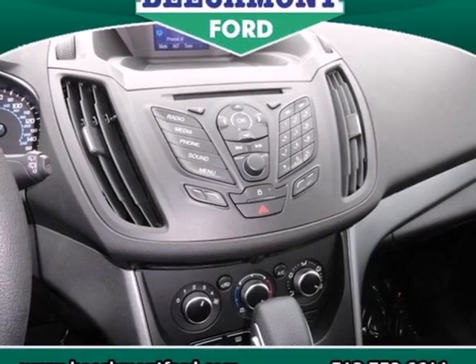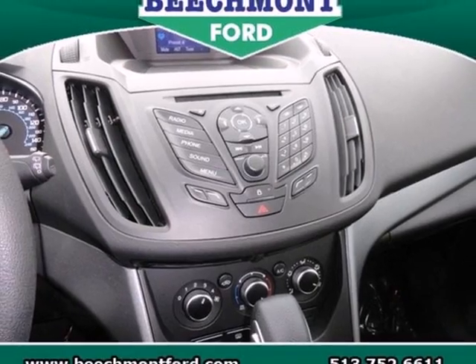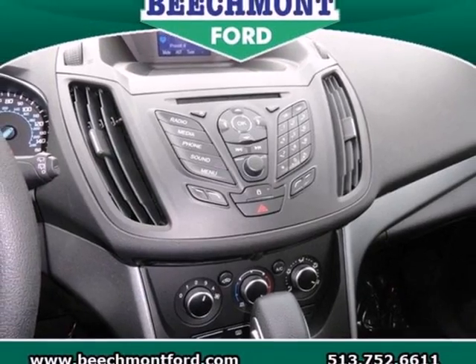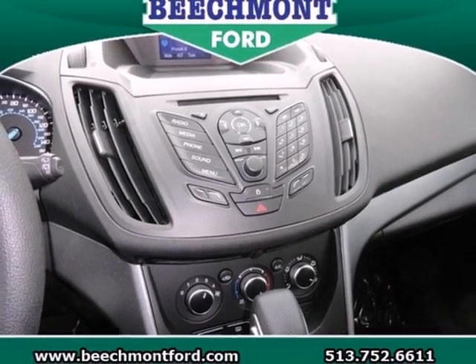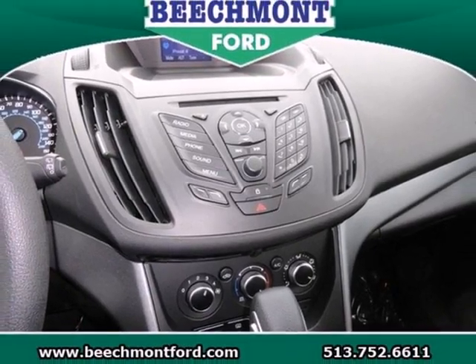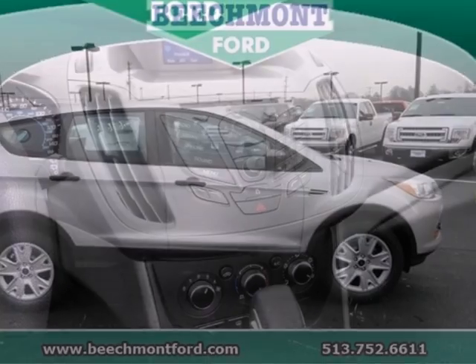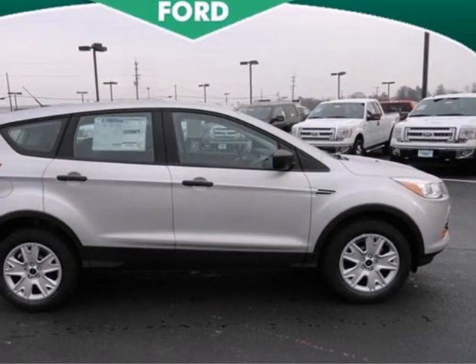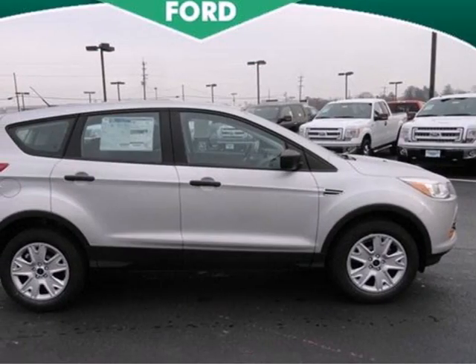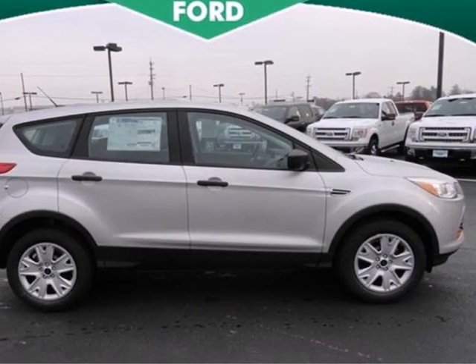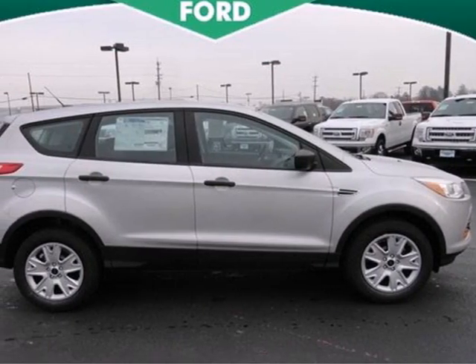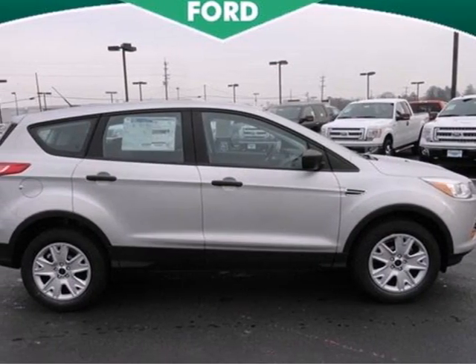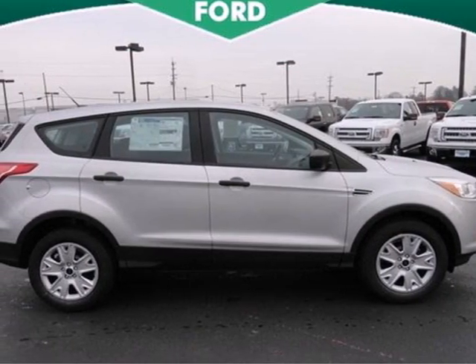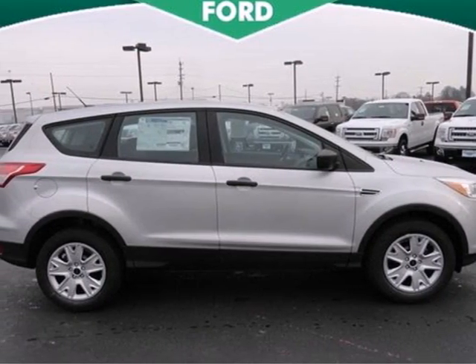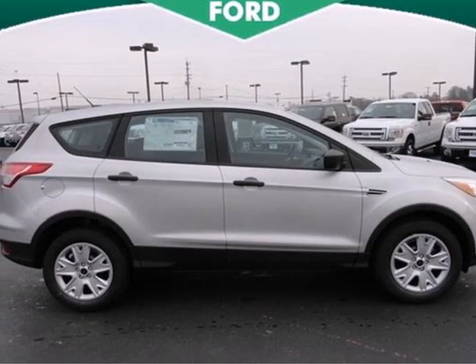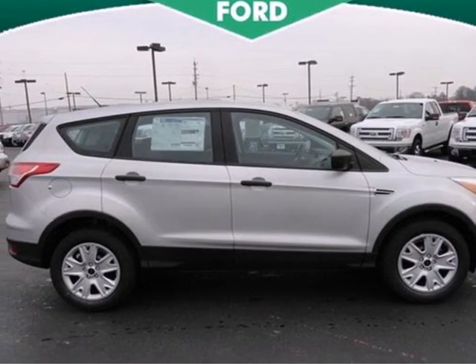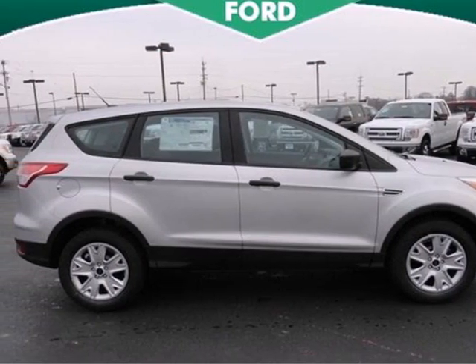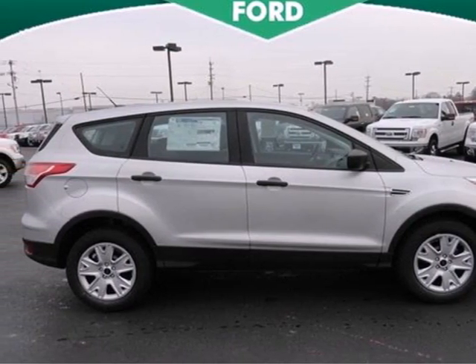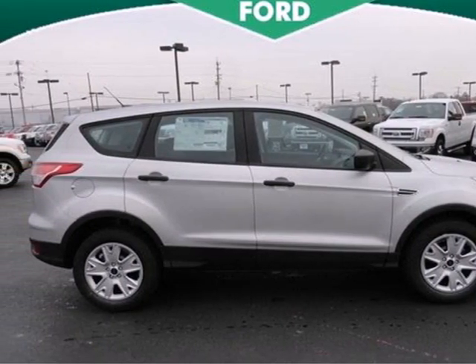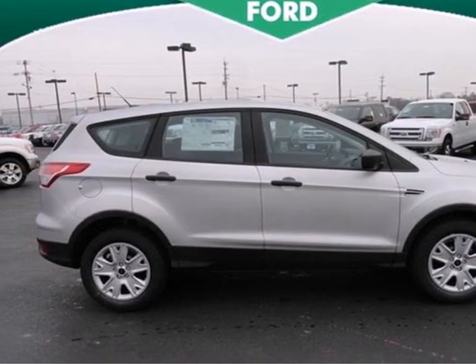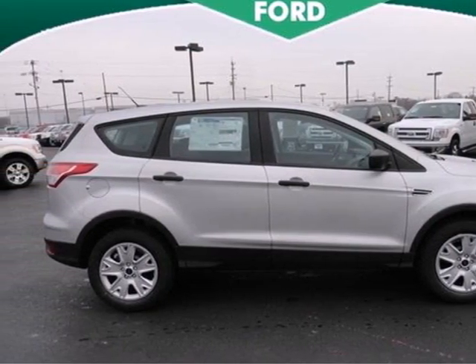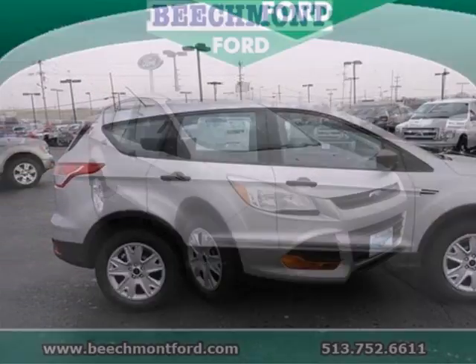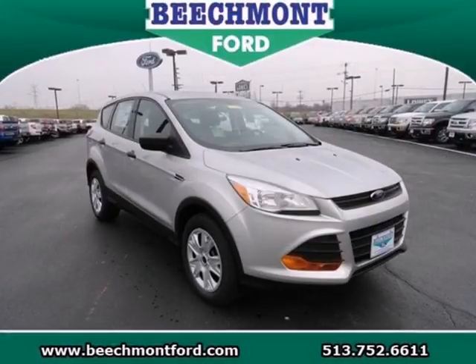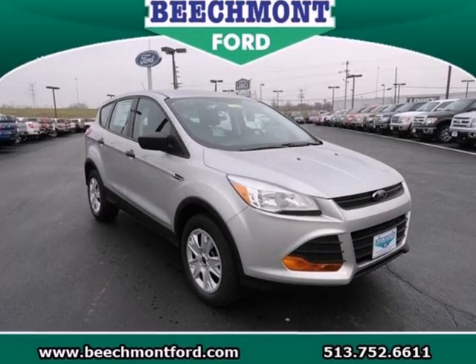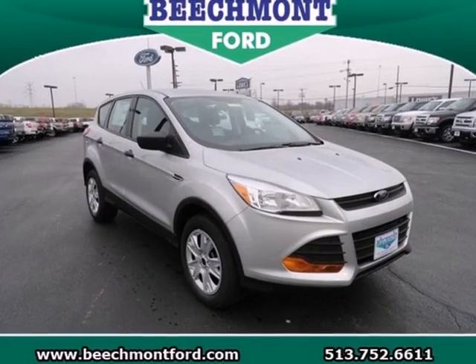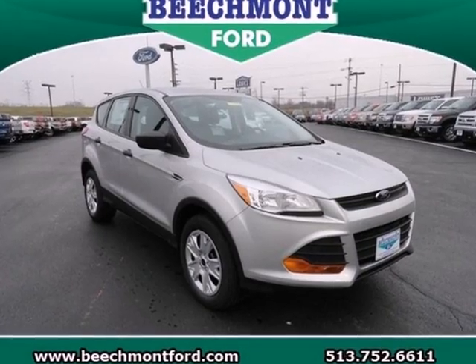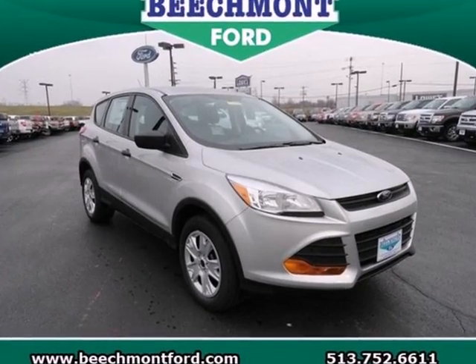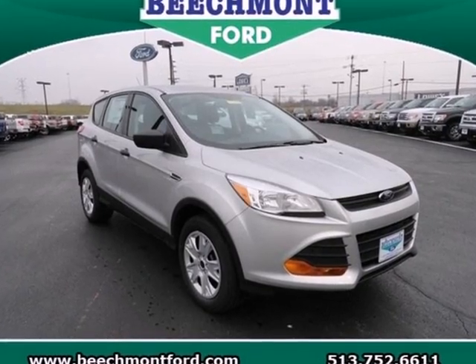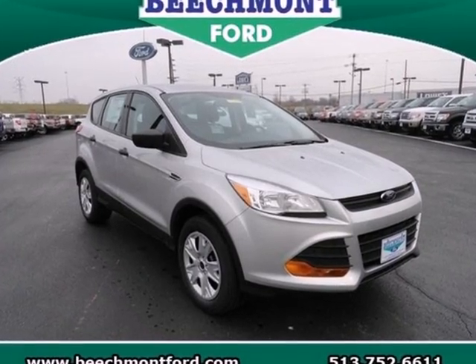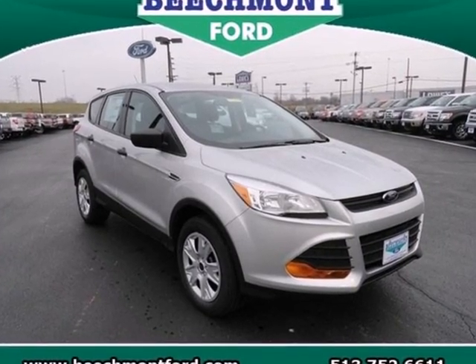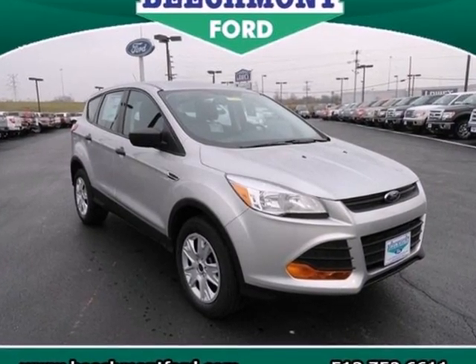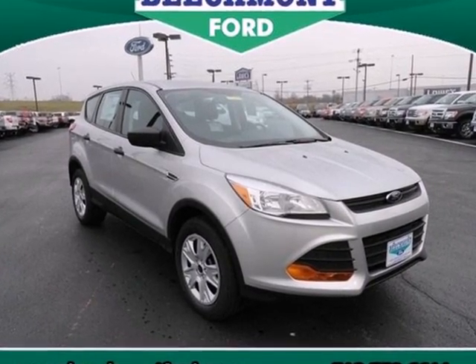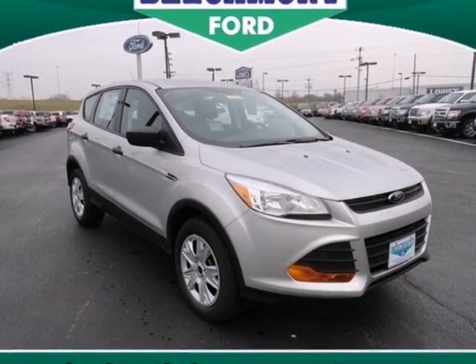With a sportiness that you won't find in just any crossover SUV, this Escape is an easy choice. Come in and check it out today.